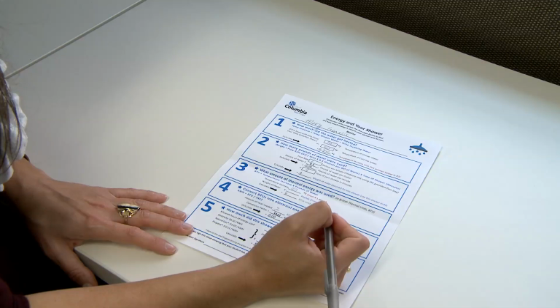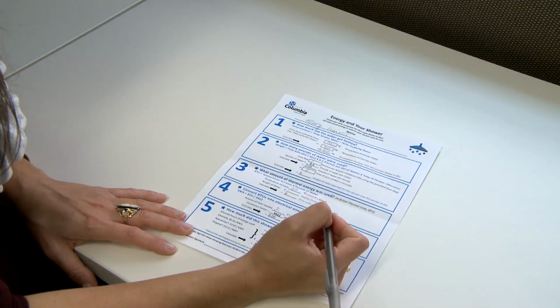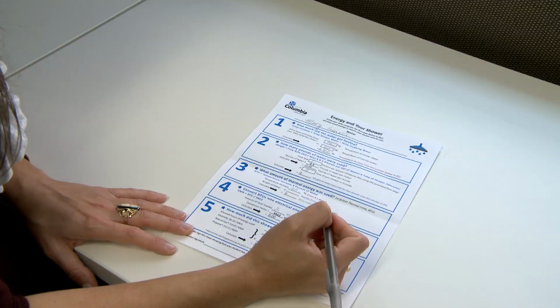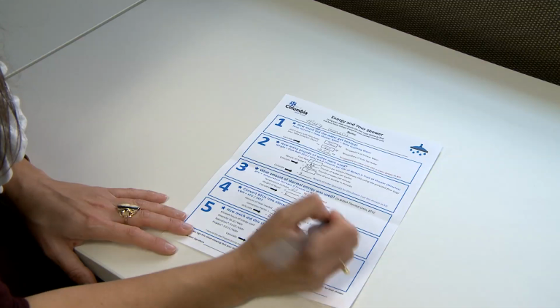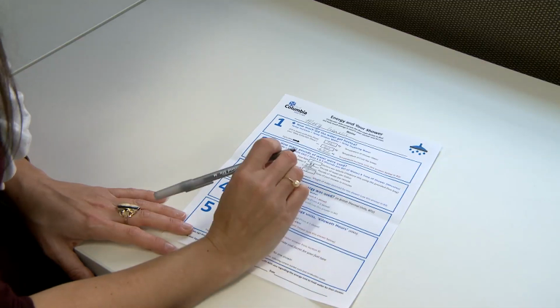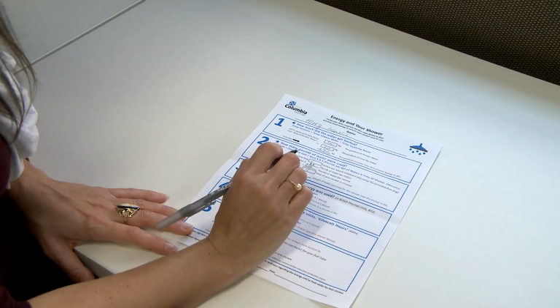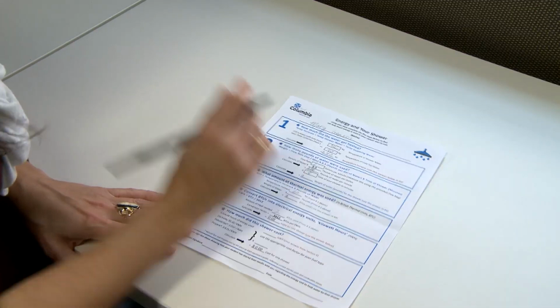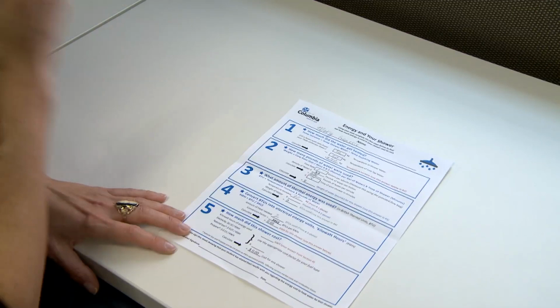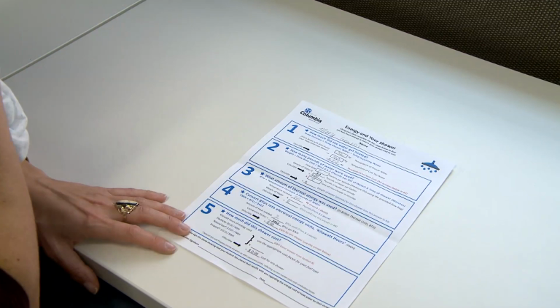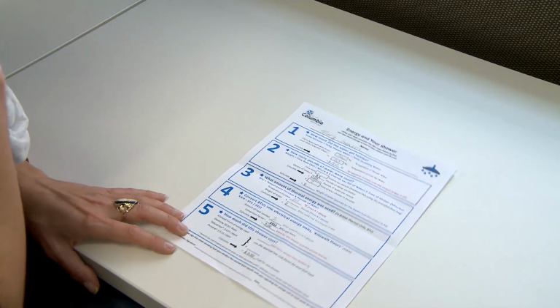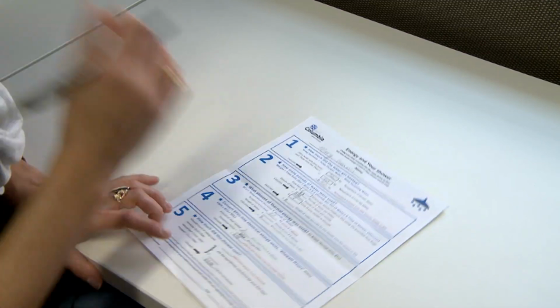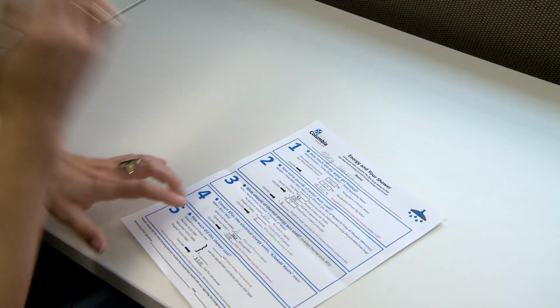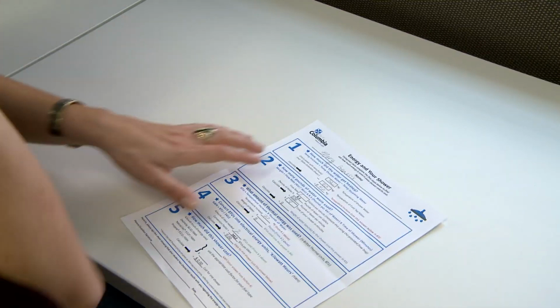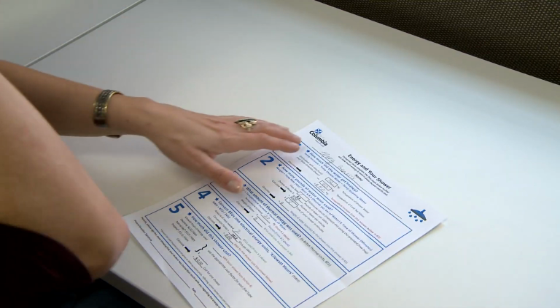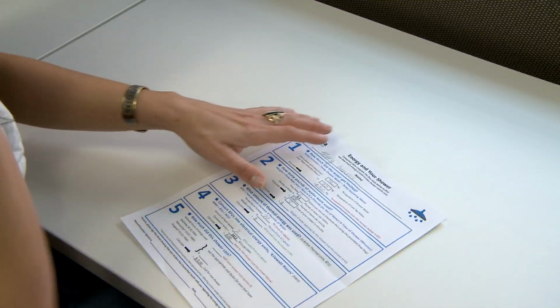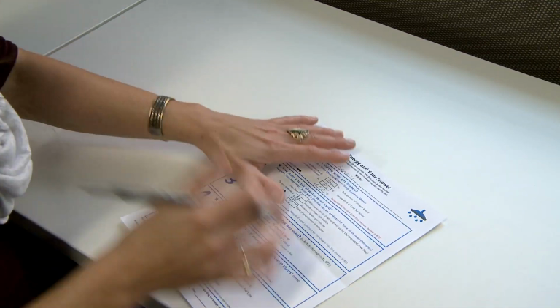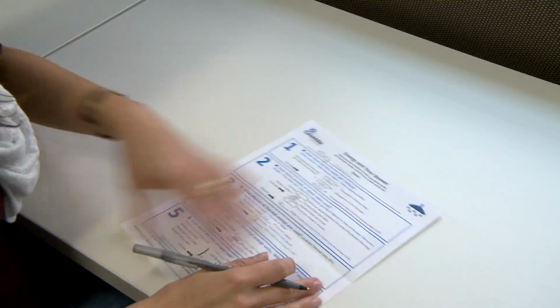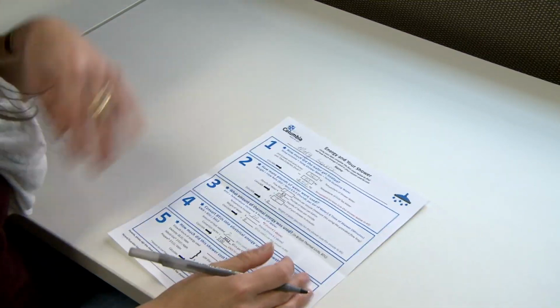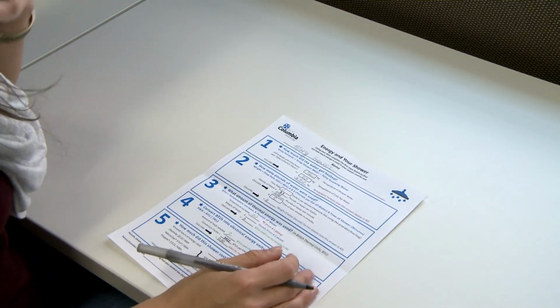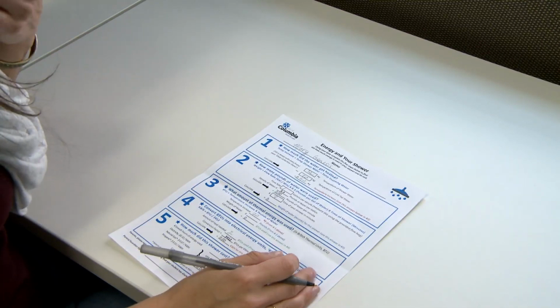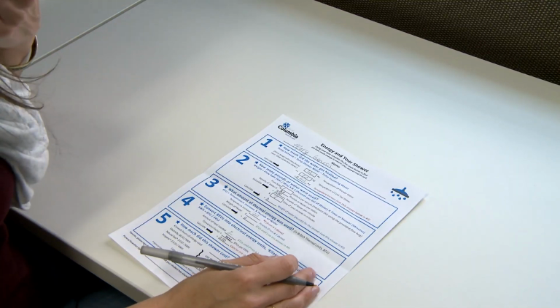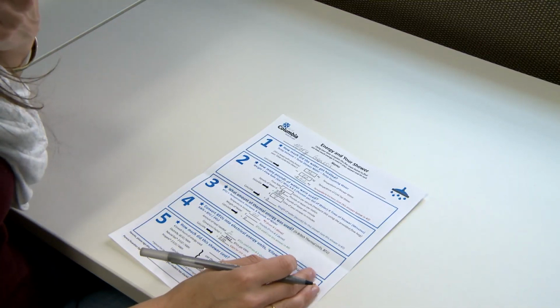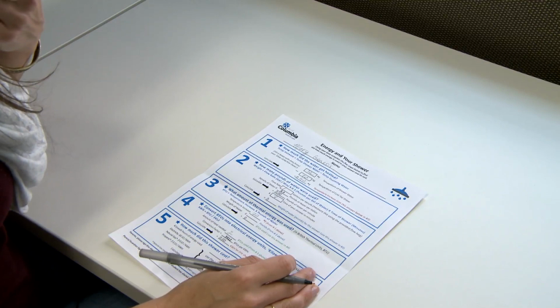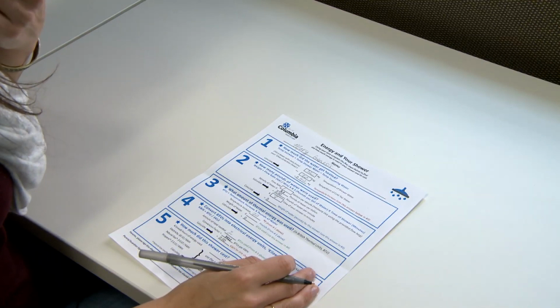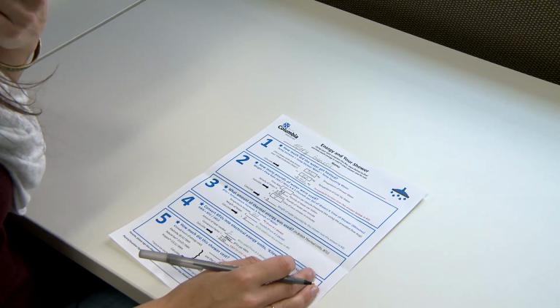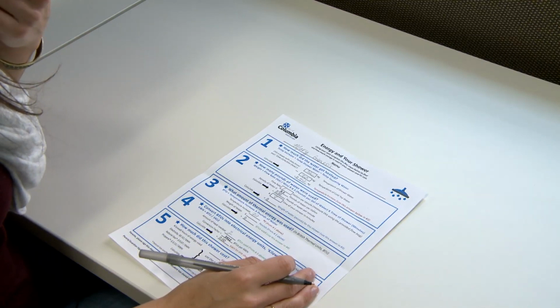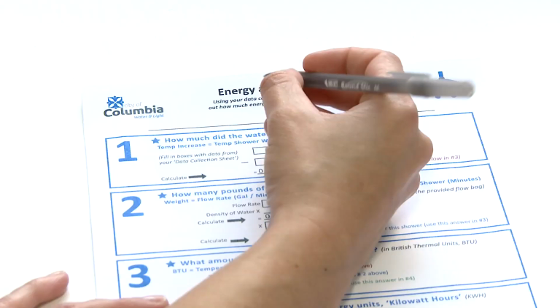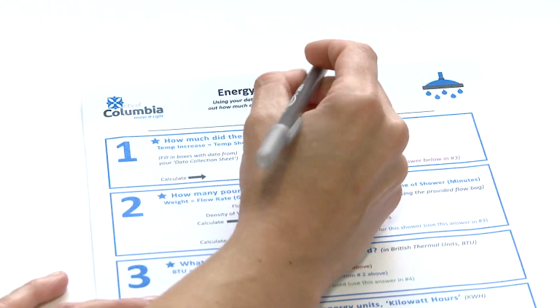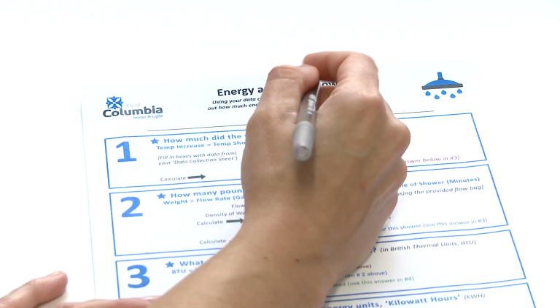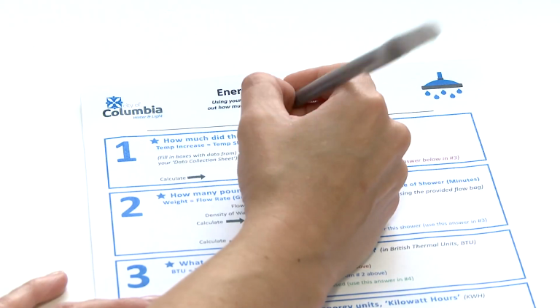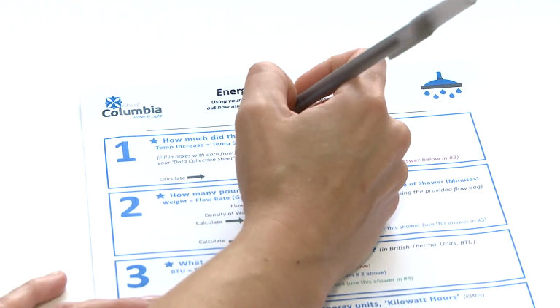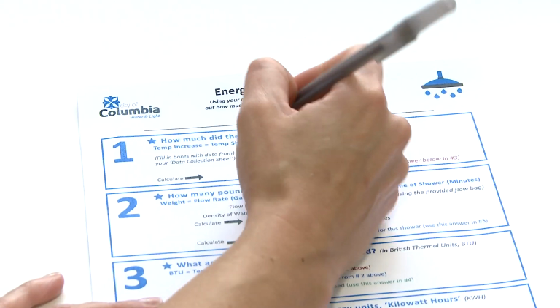Now you'll take that data and put it on your energy choices data sheet.